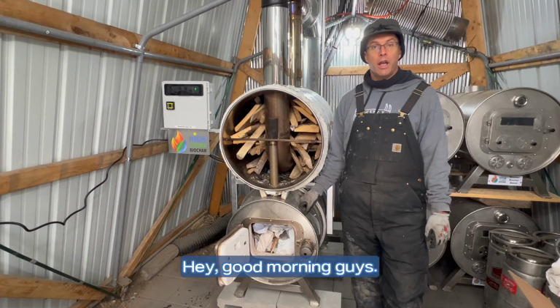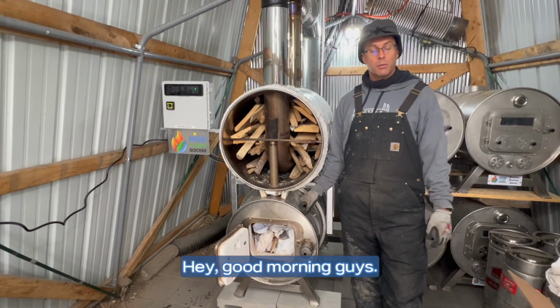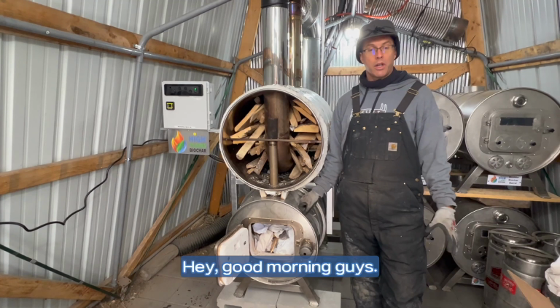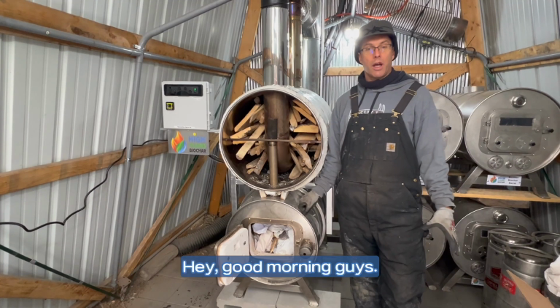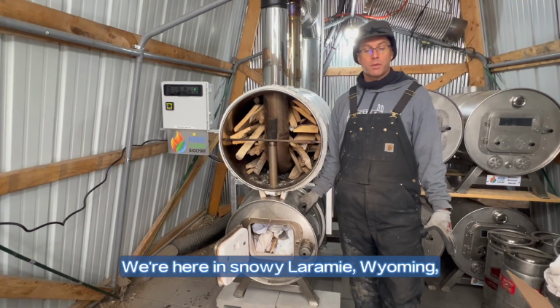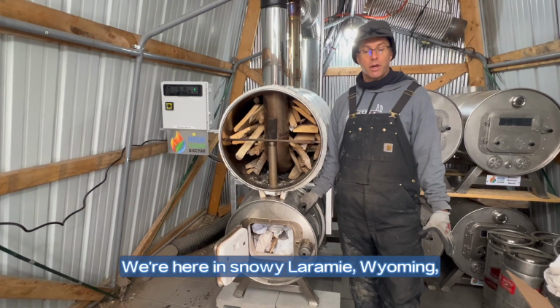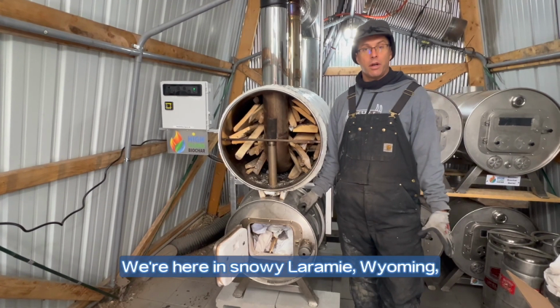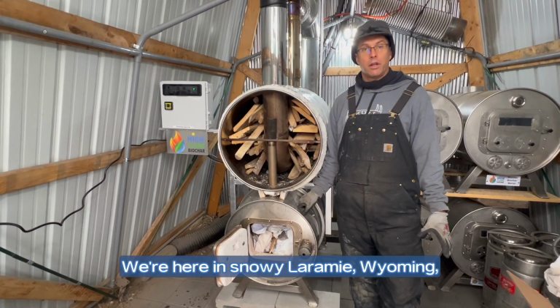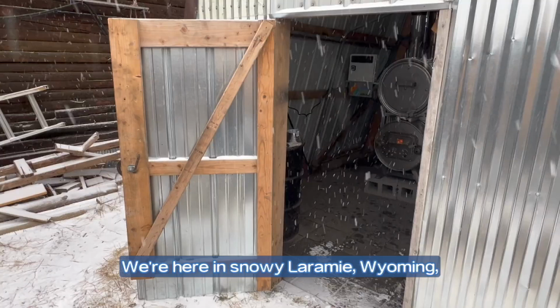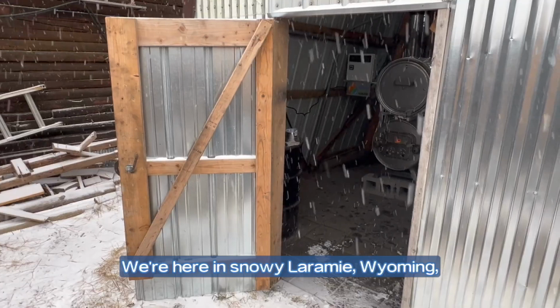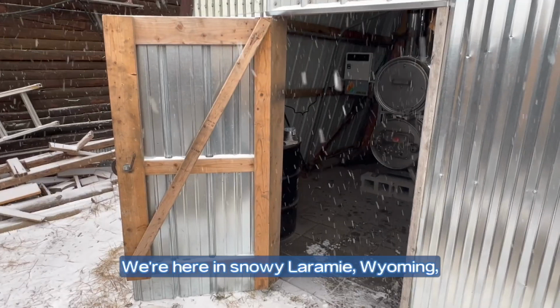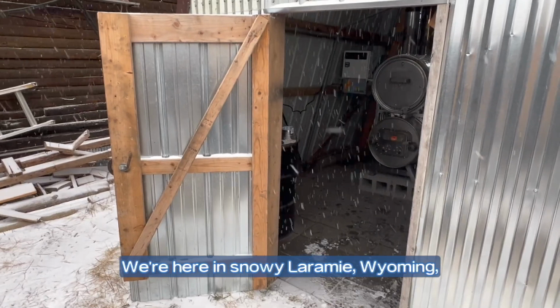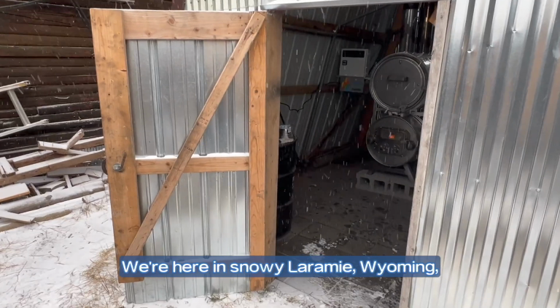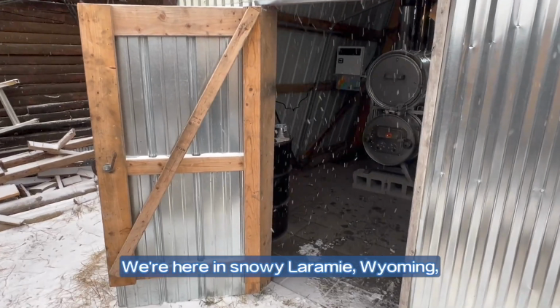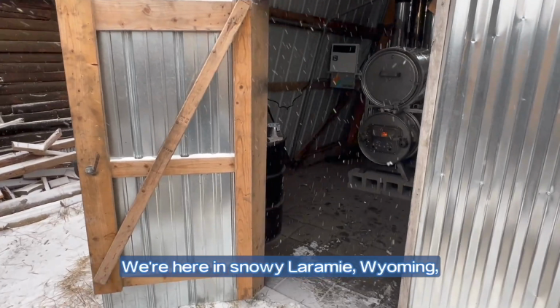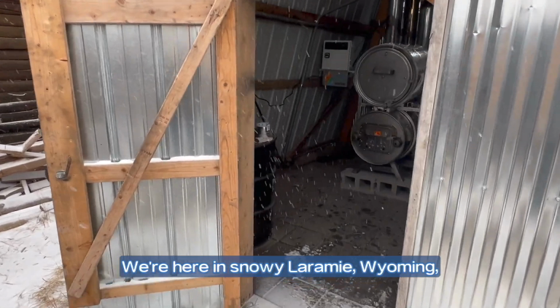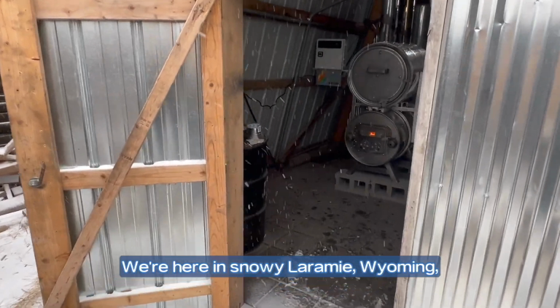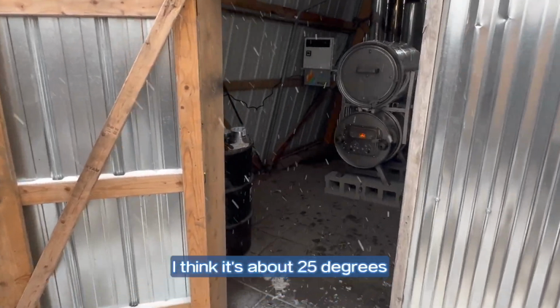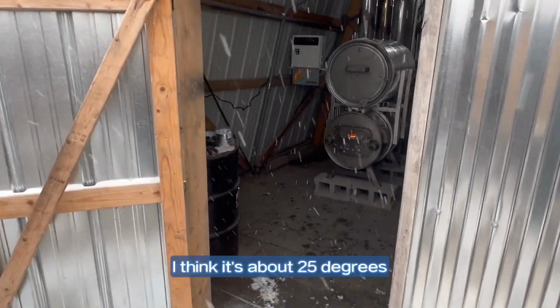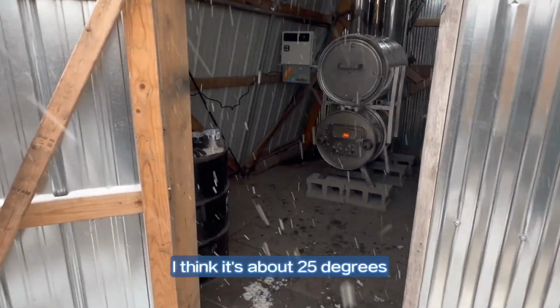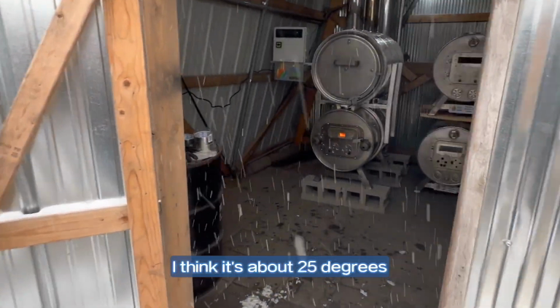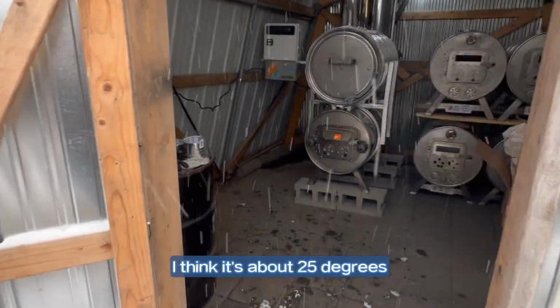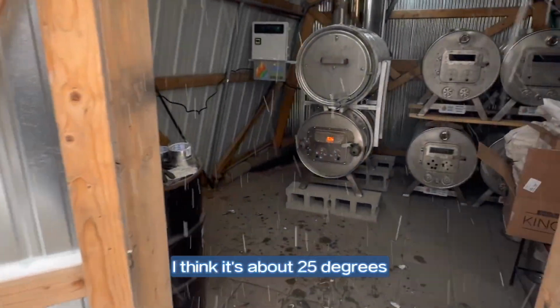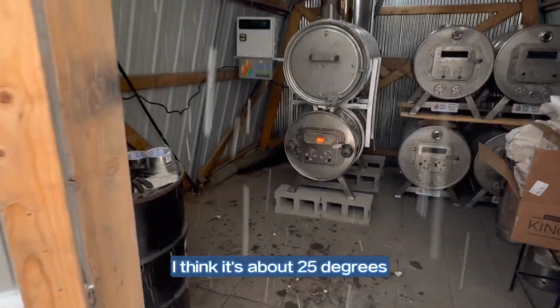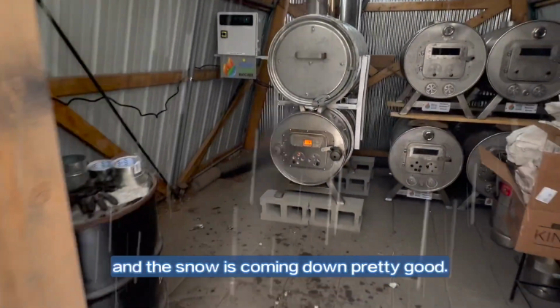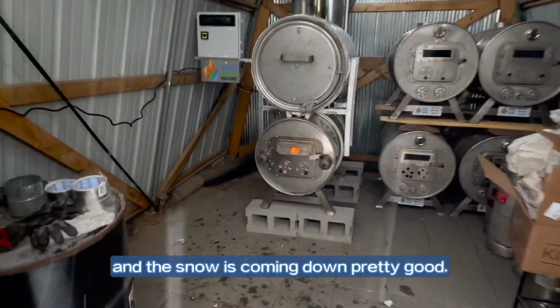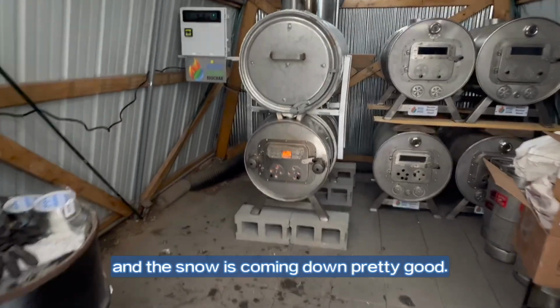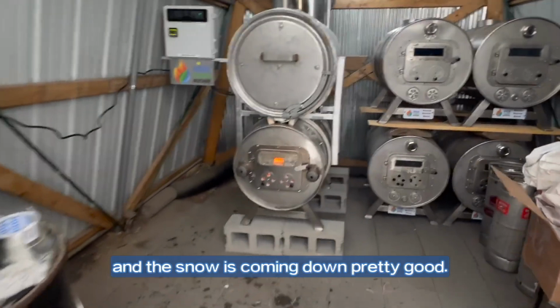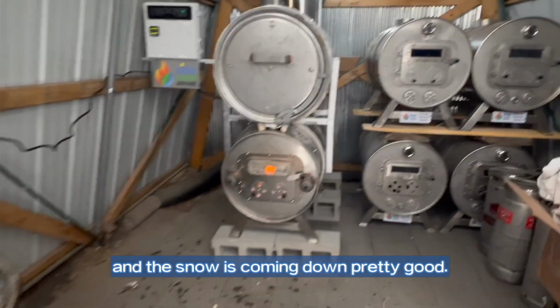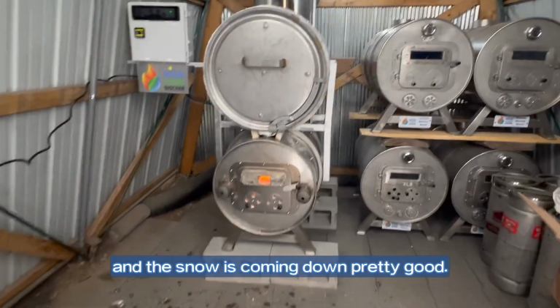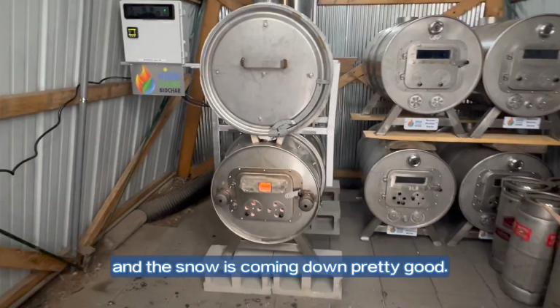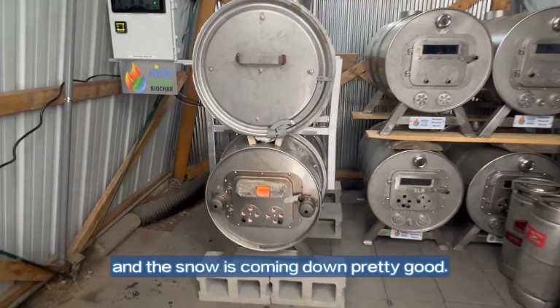Hey good morning guys! We're here in snowy Laramie, Wyoming. I think it's about 25 degrees and the snow is coming down pretty good.